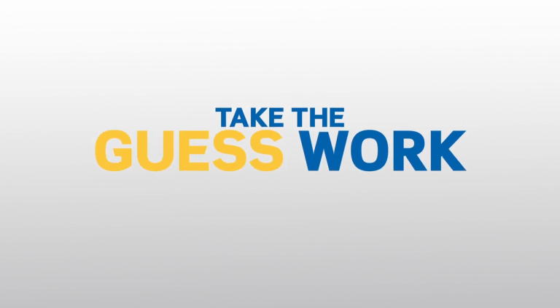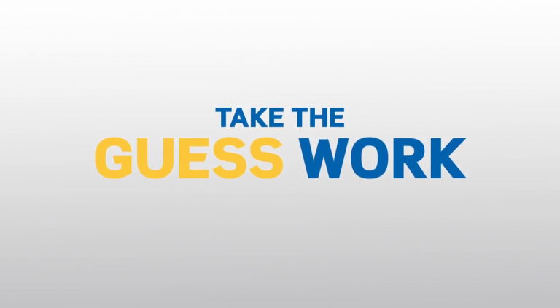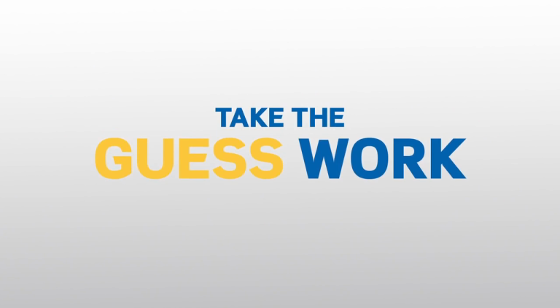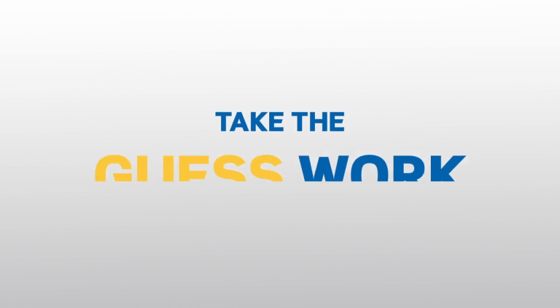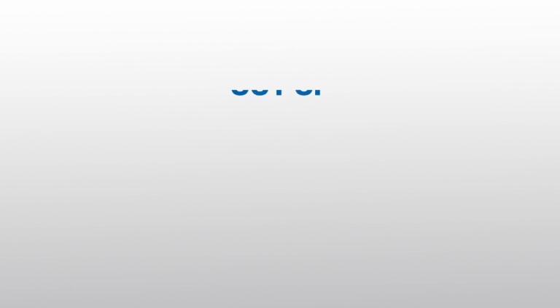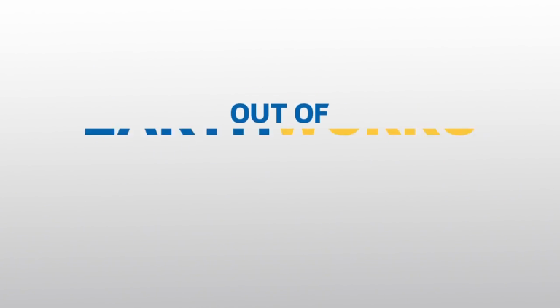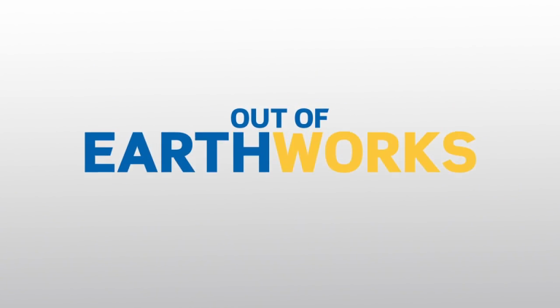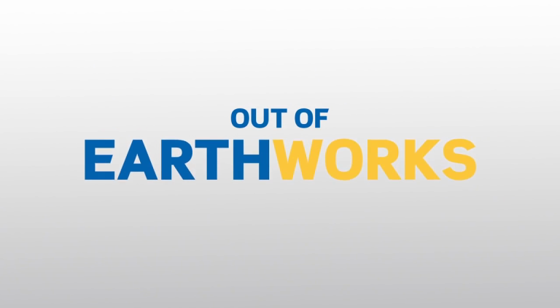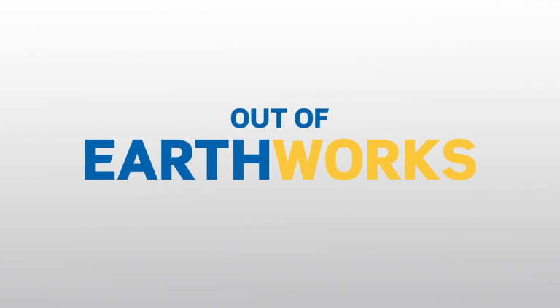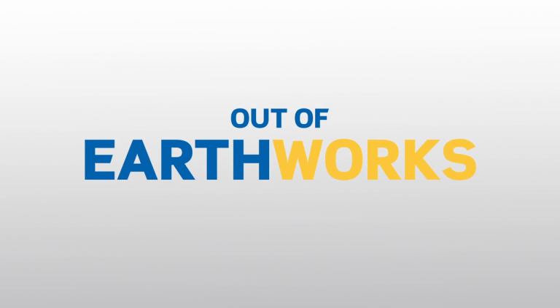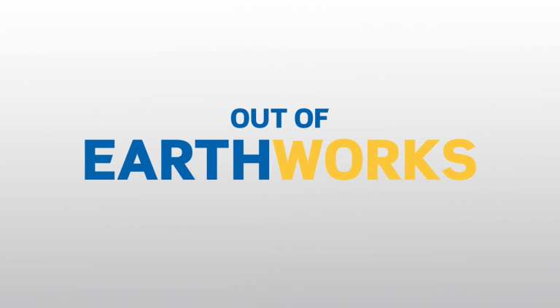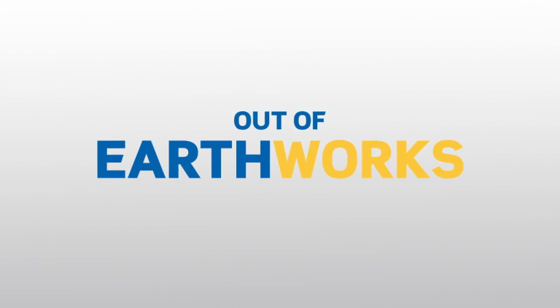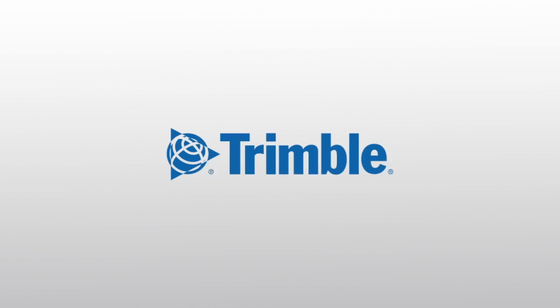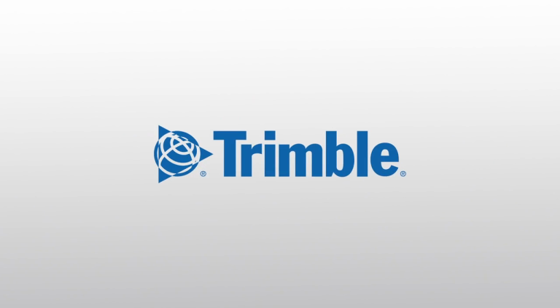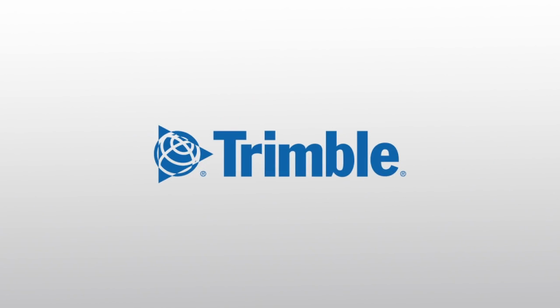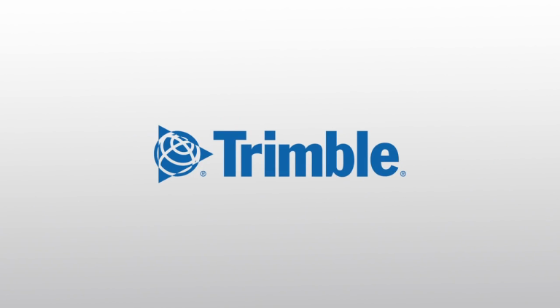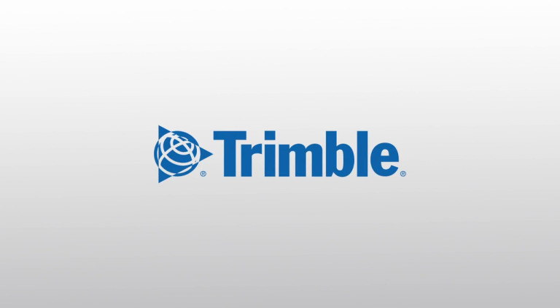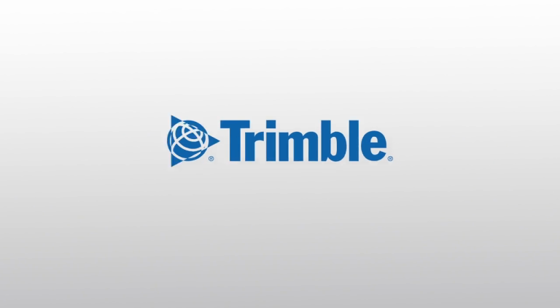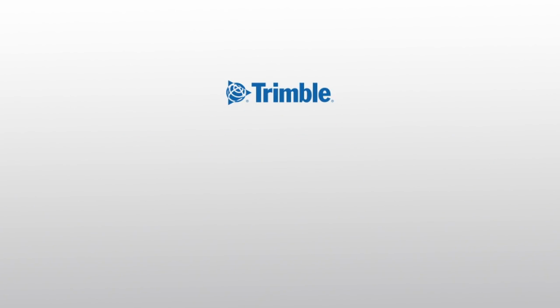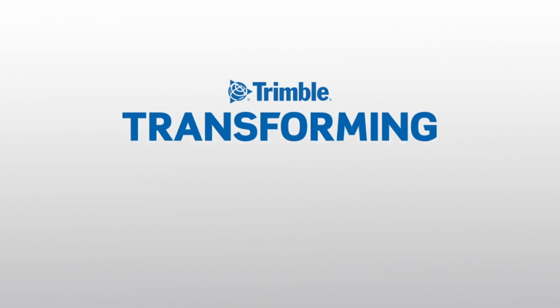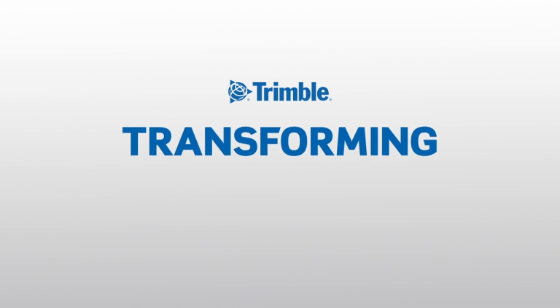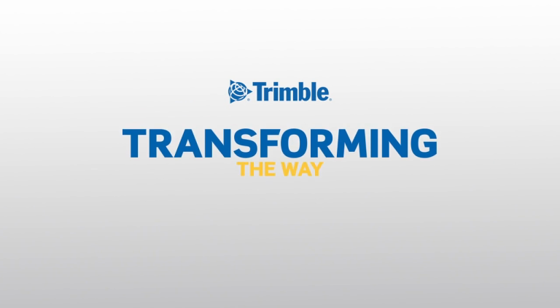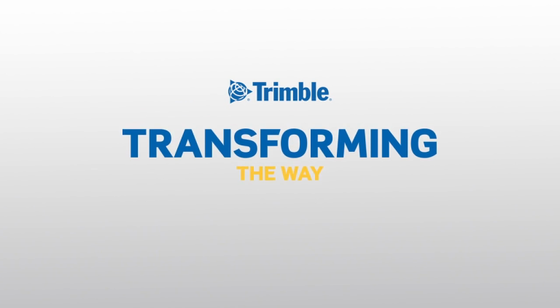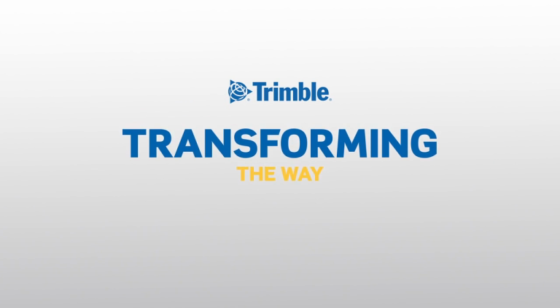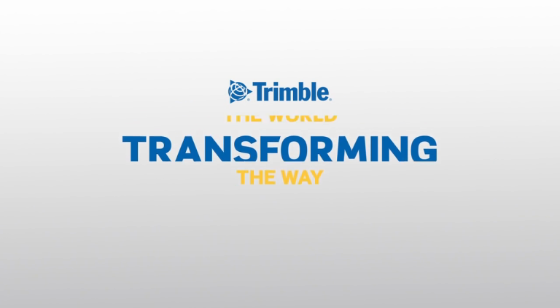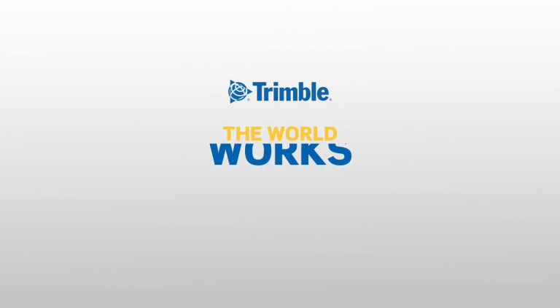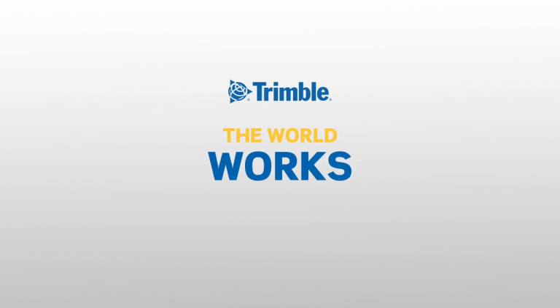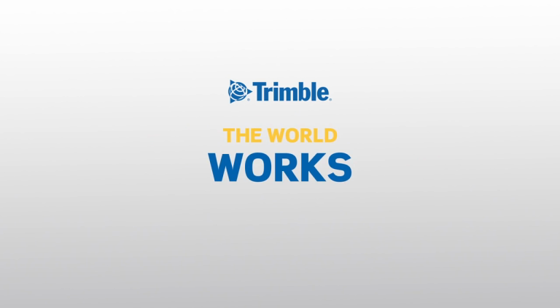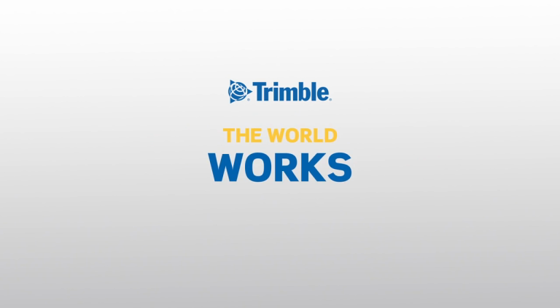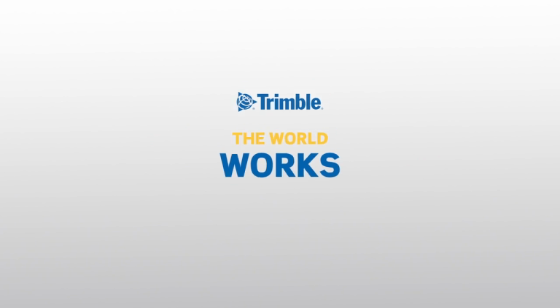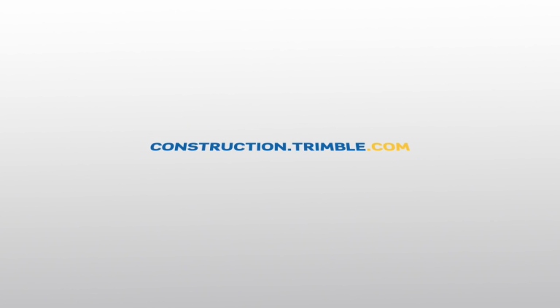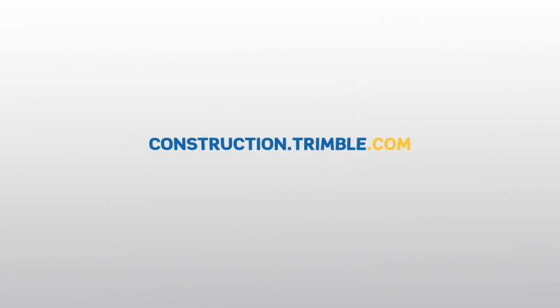Take the guesswork out of Earthworks. With Trimble — transforming the way the world works.